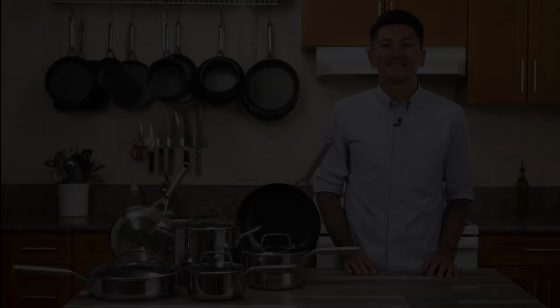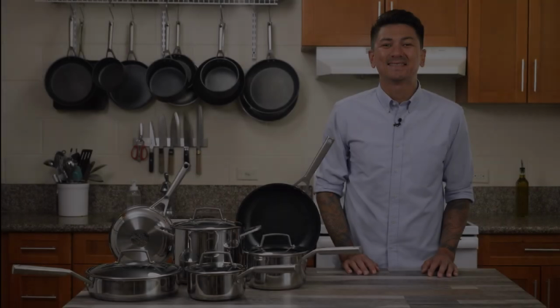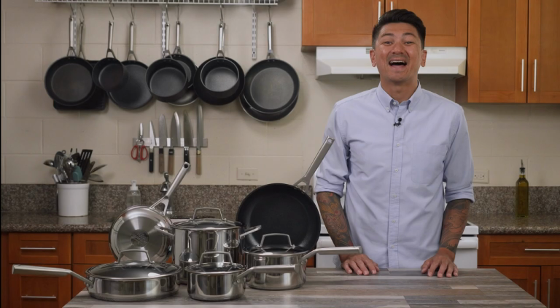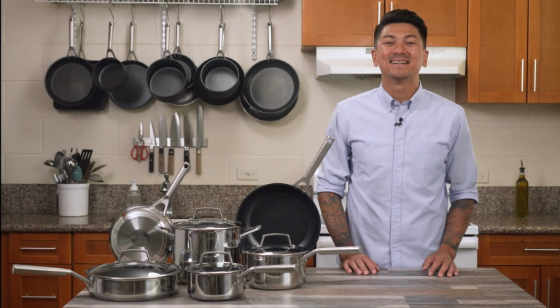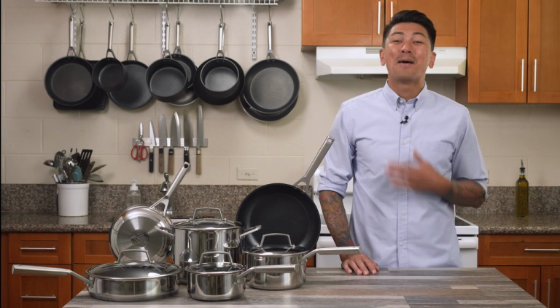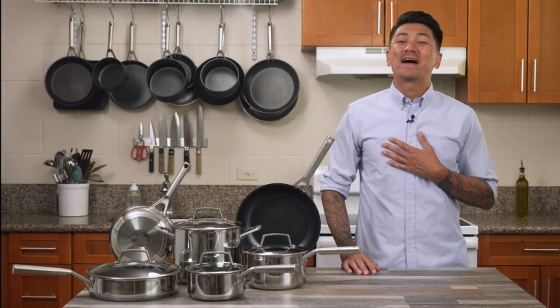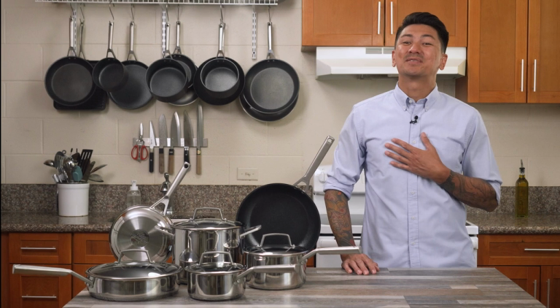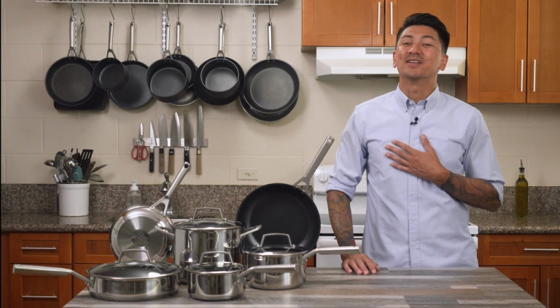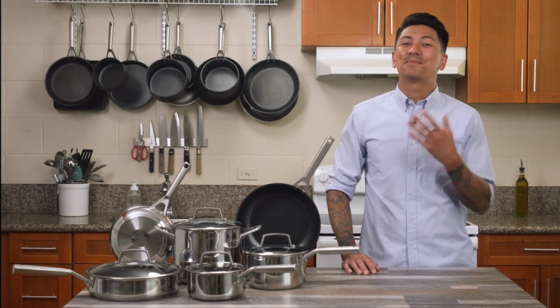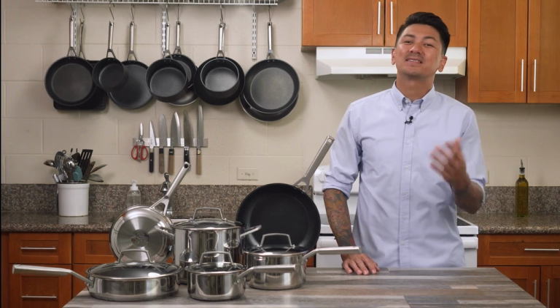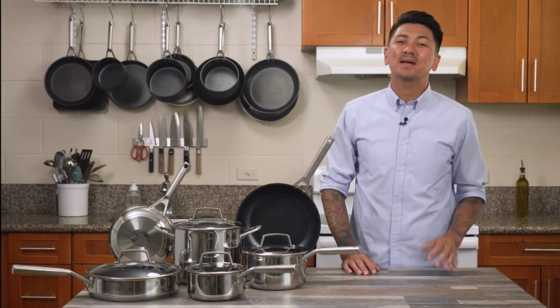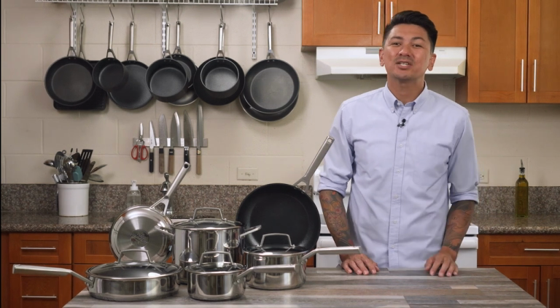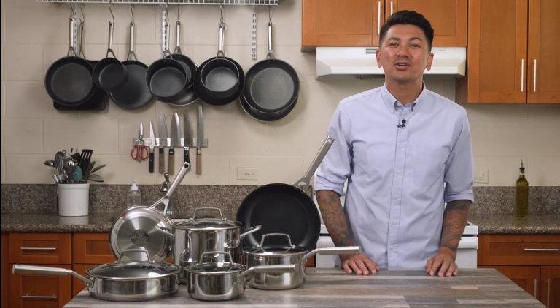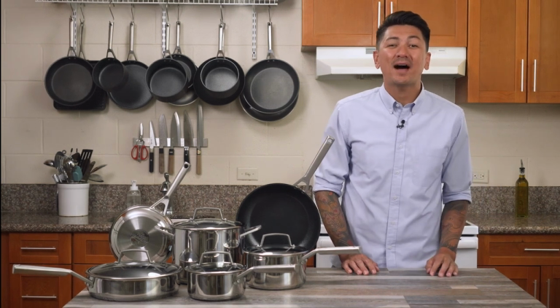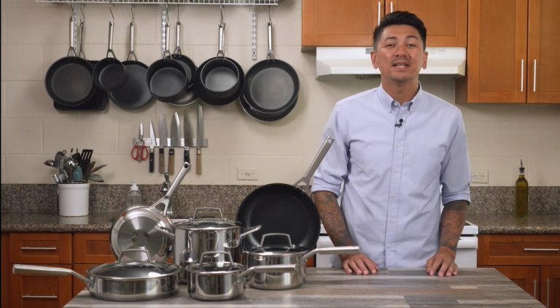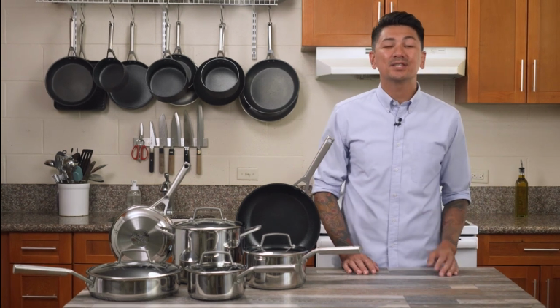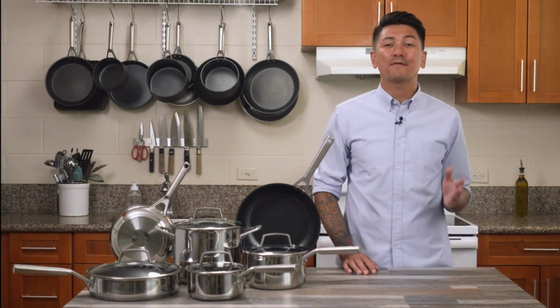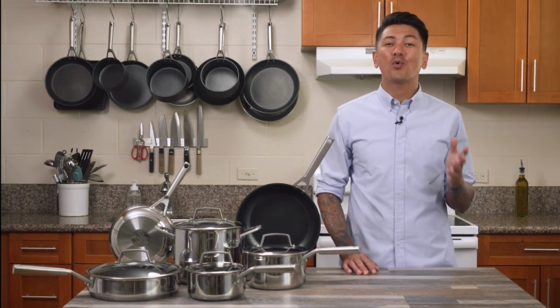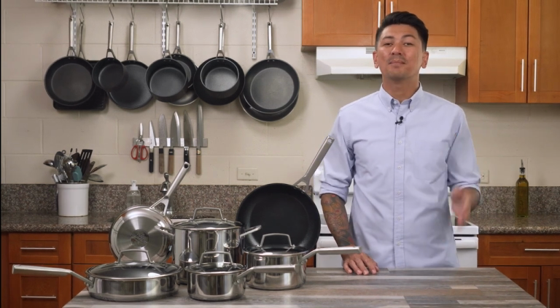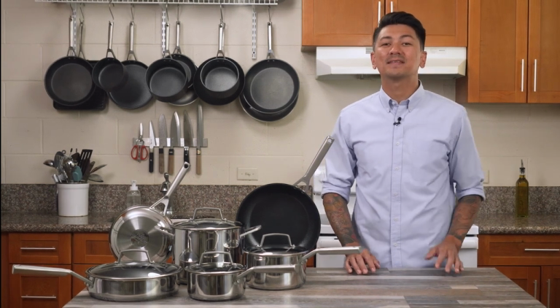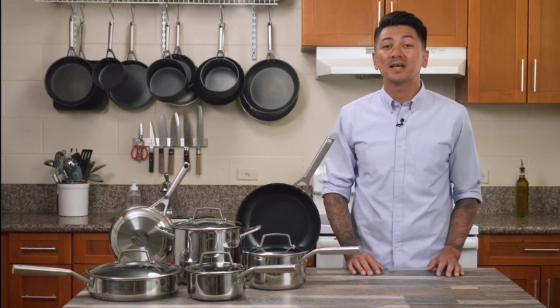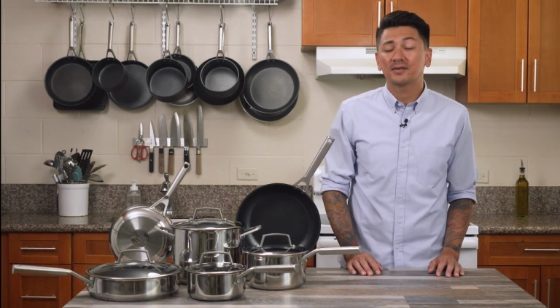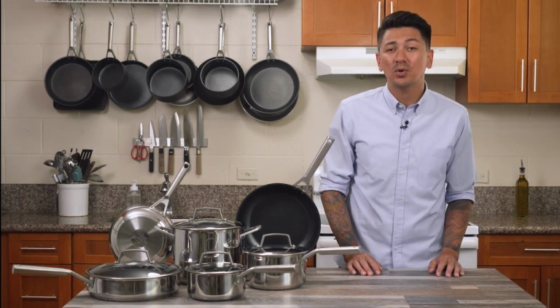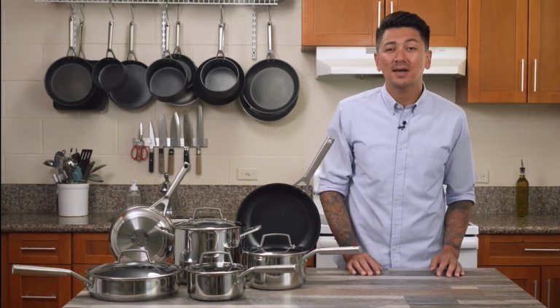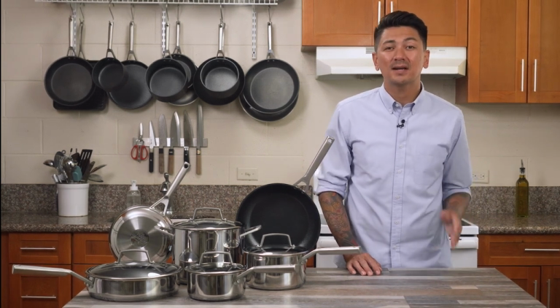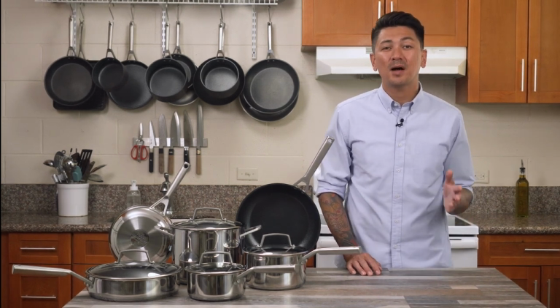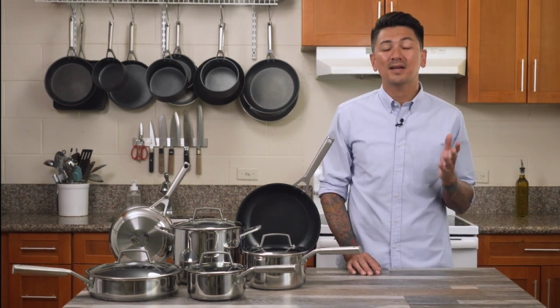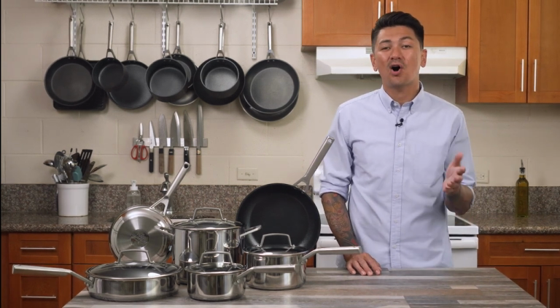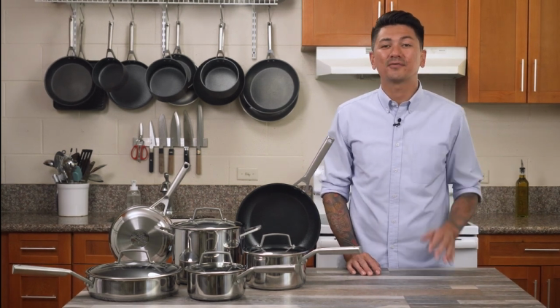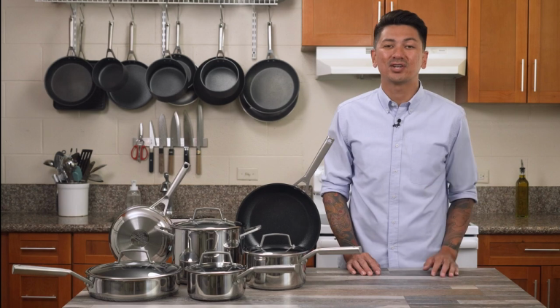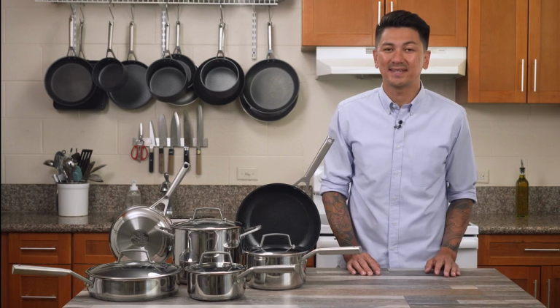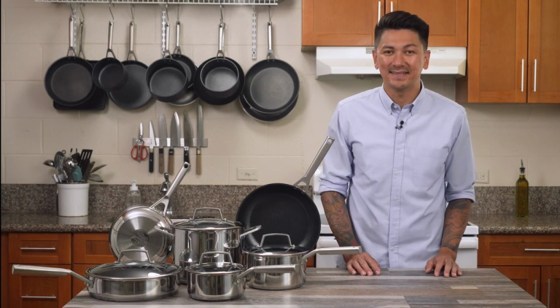Hi, my name is Phillip and today I'm going to show you how Ninja's four amazing lines of cookware can accommodate all of your cooking needs.